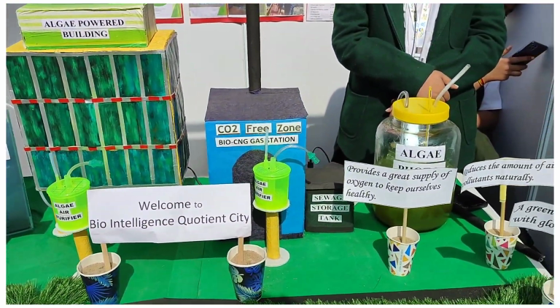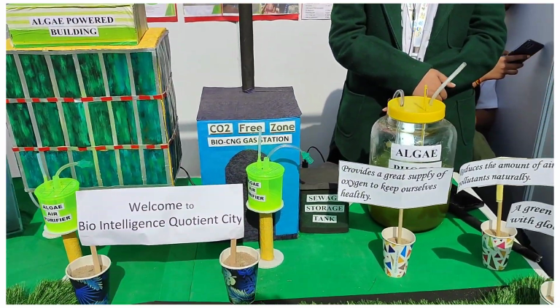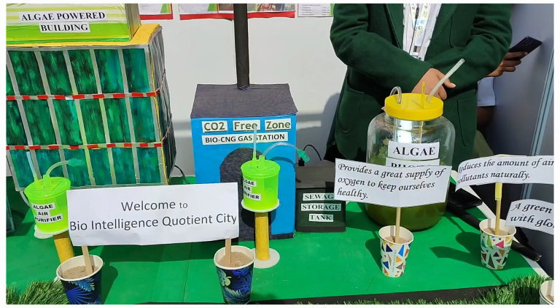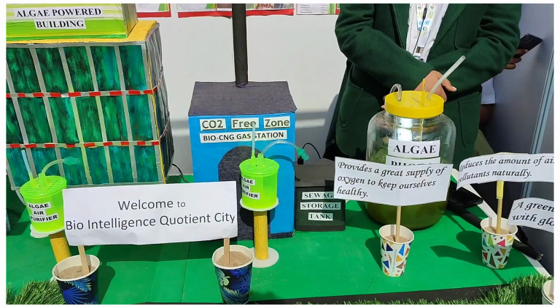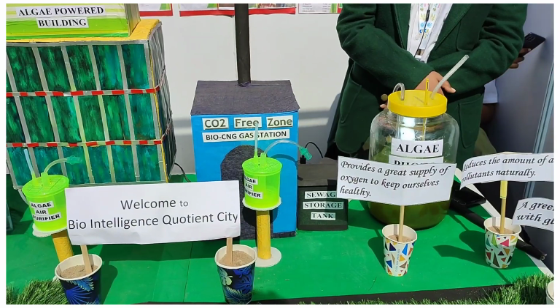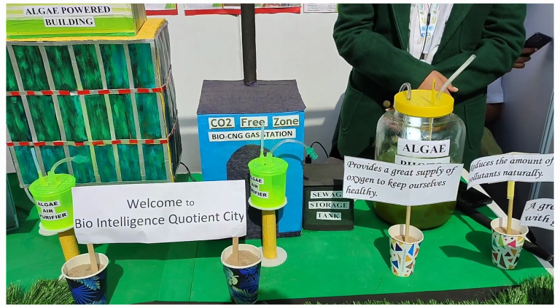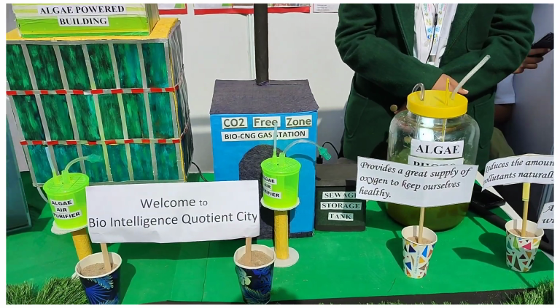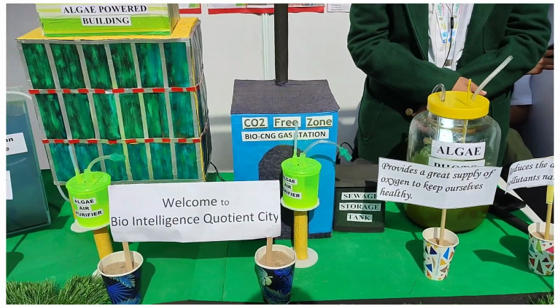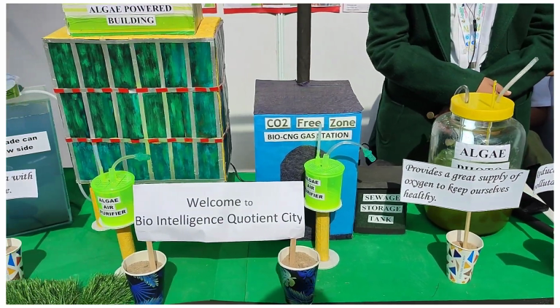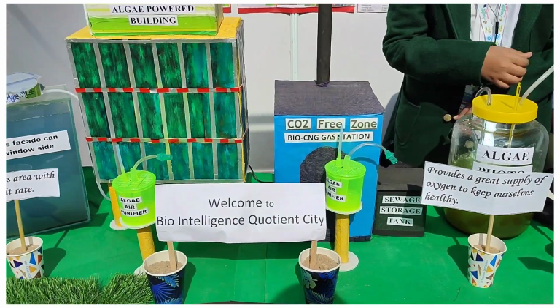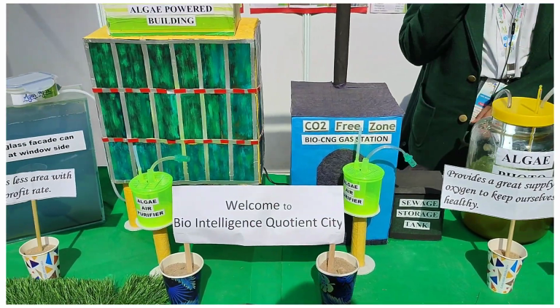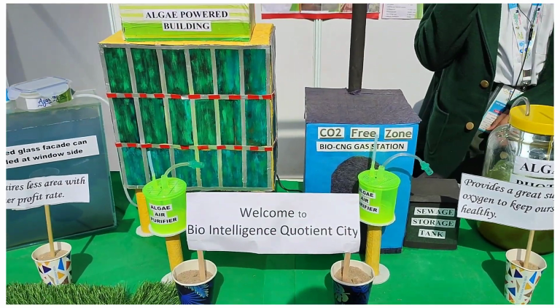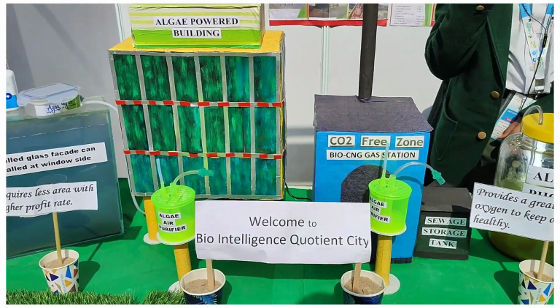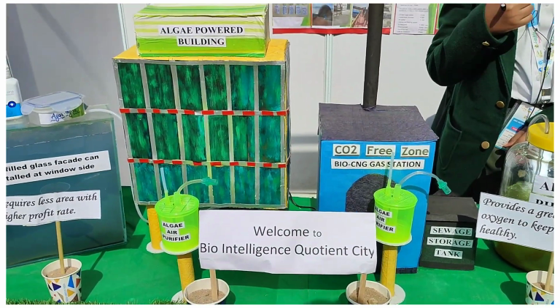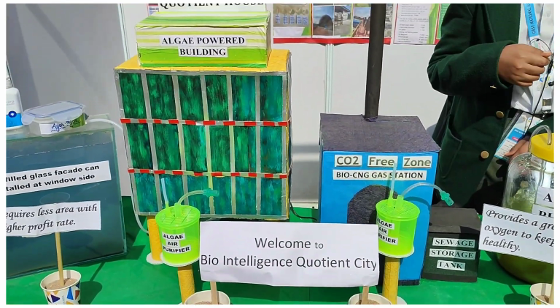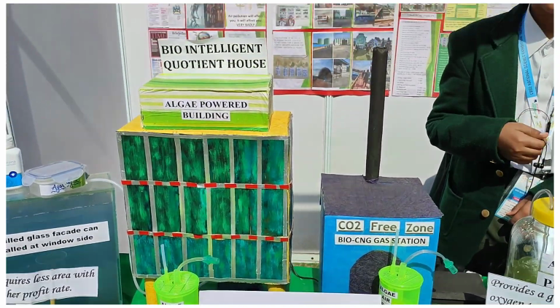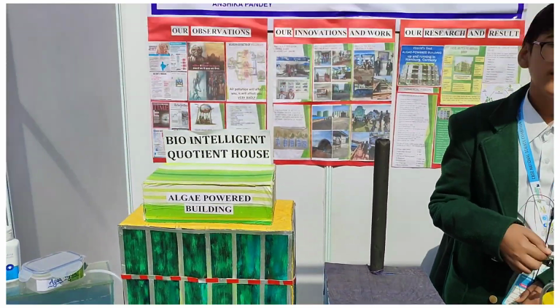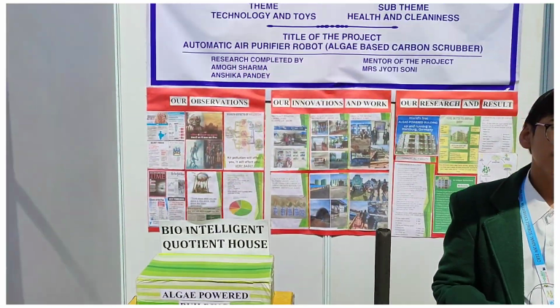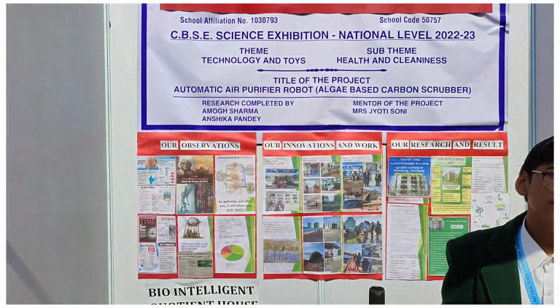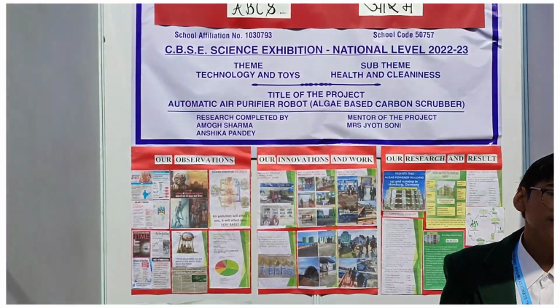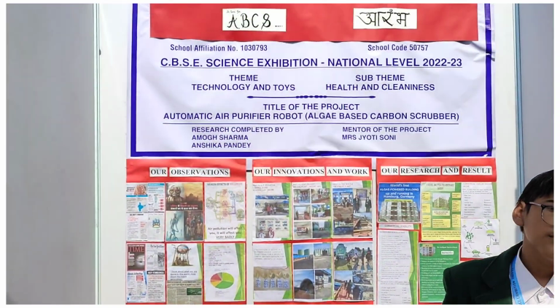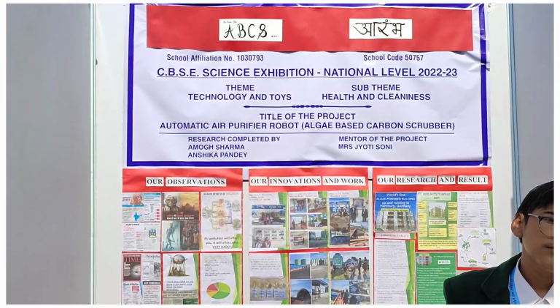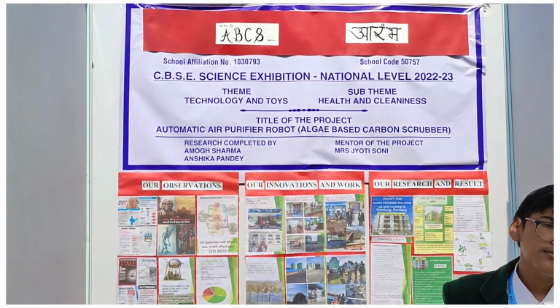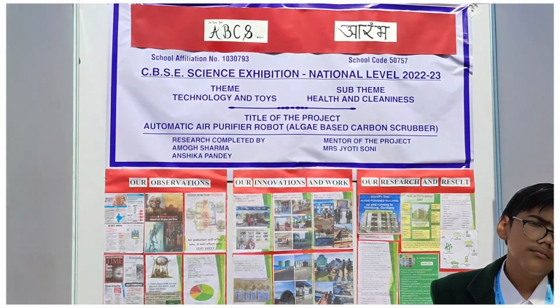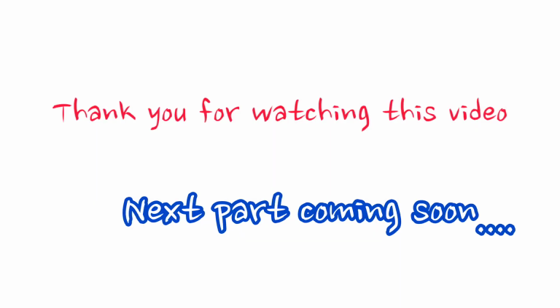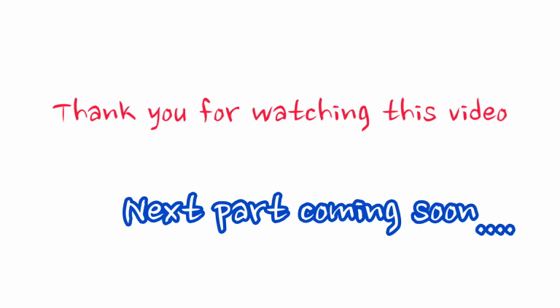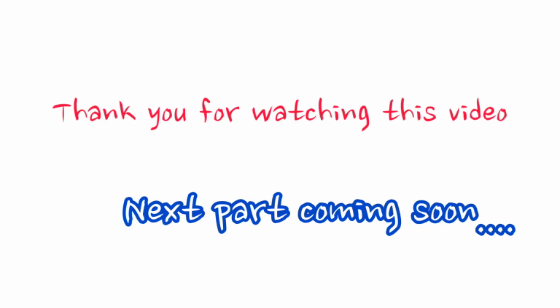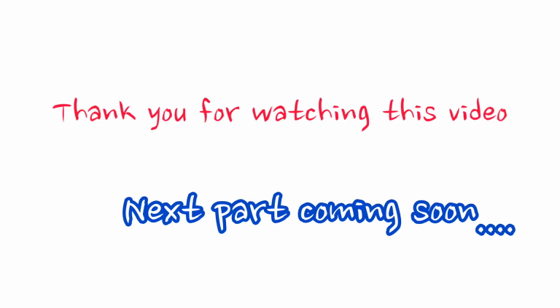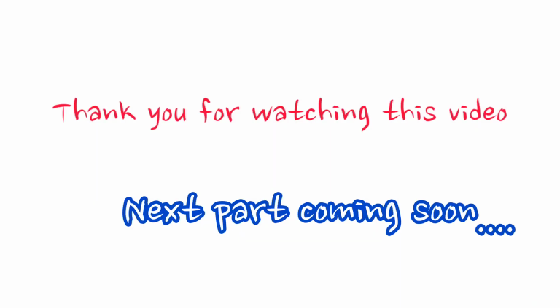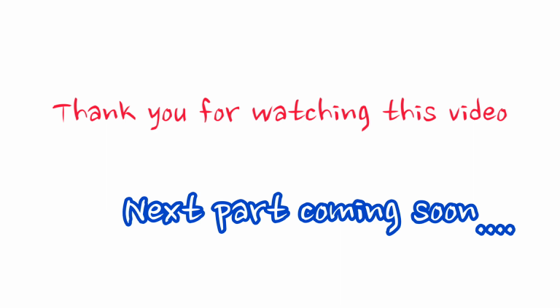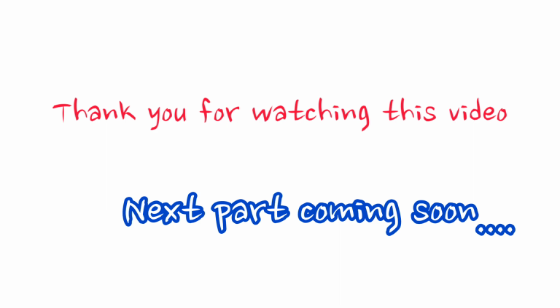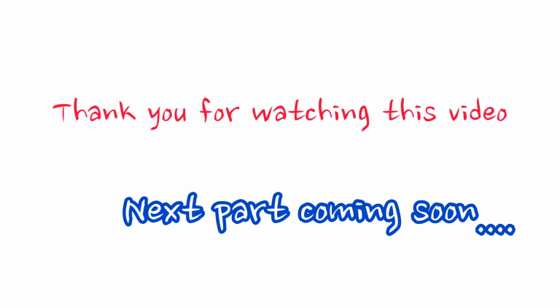So Part 3 is coming soon. Thank you for watching this video — hope you gained a lot of knowledge. Take care, bye bye.